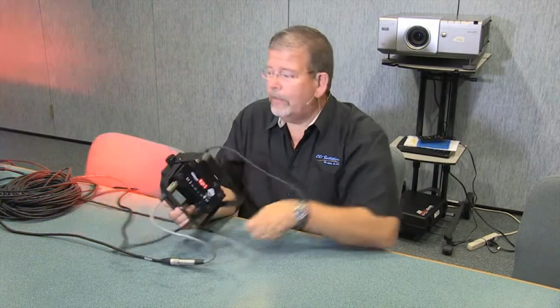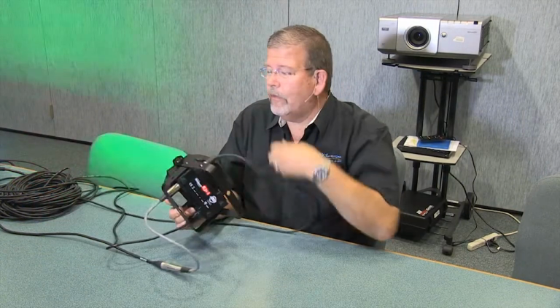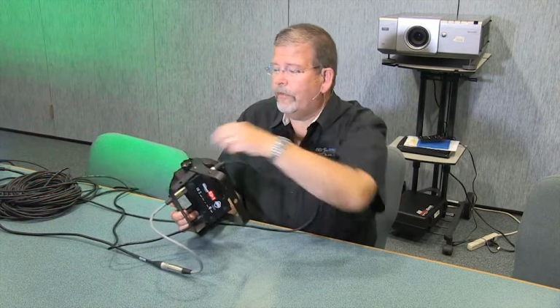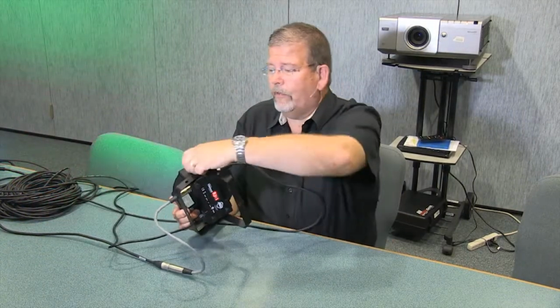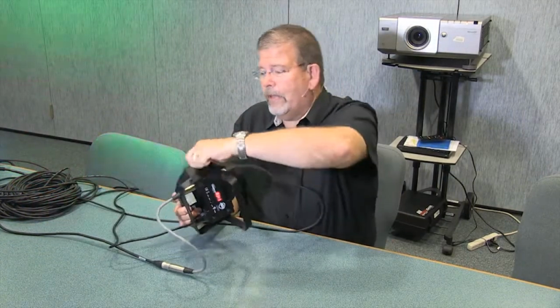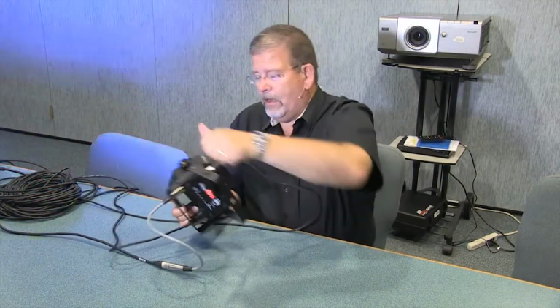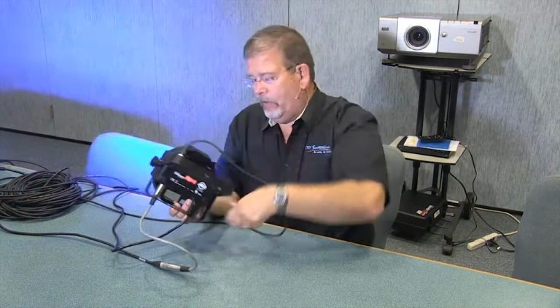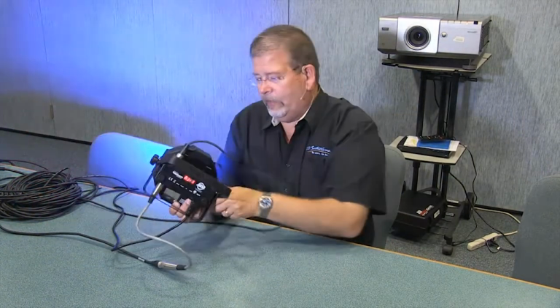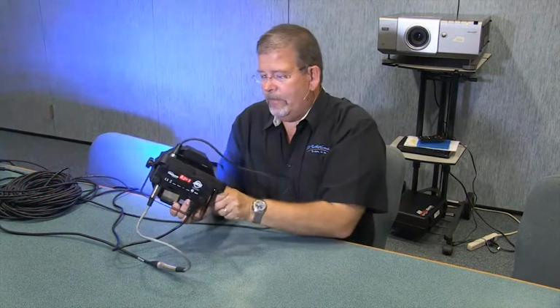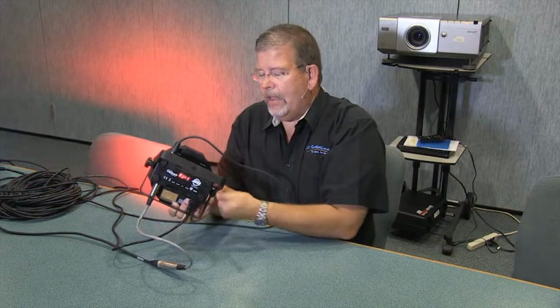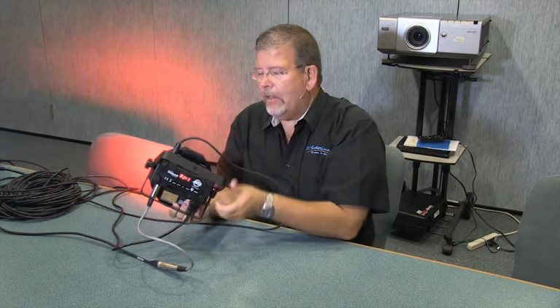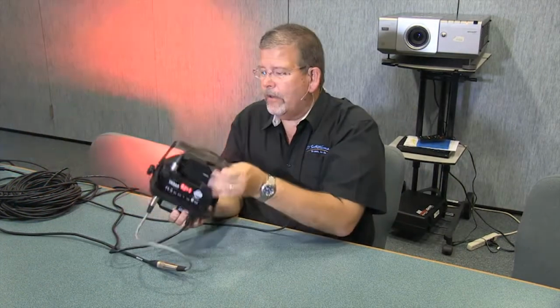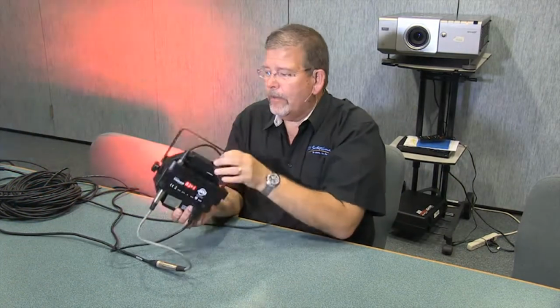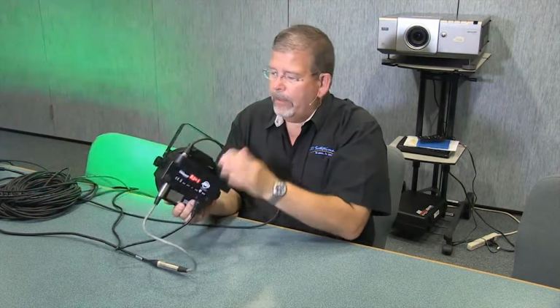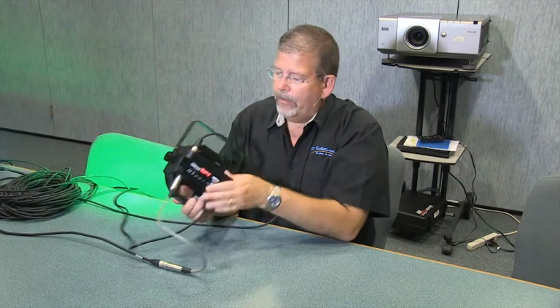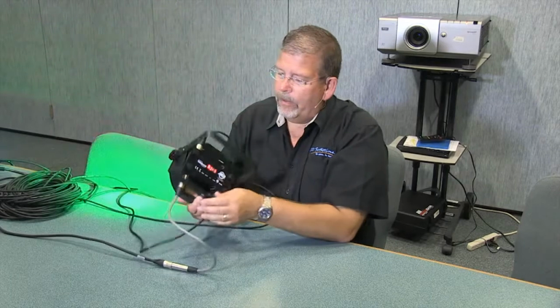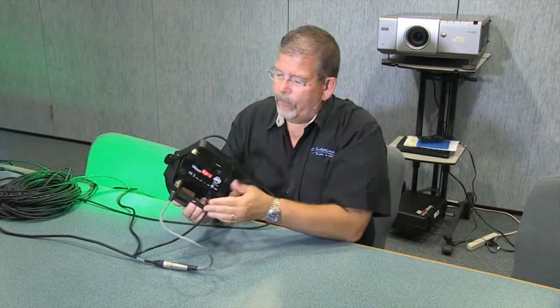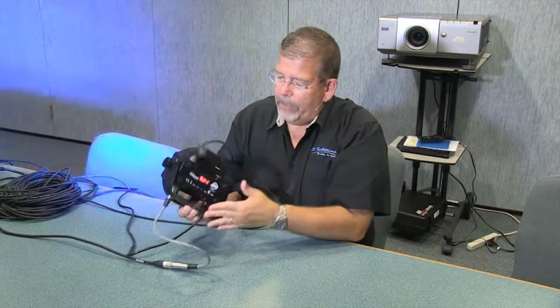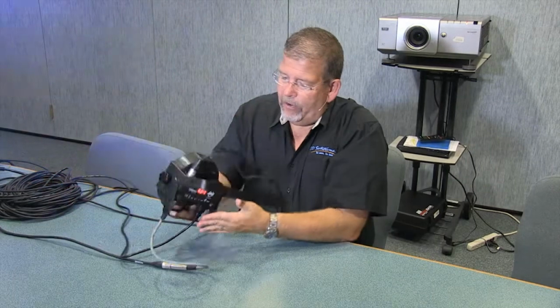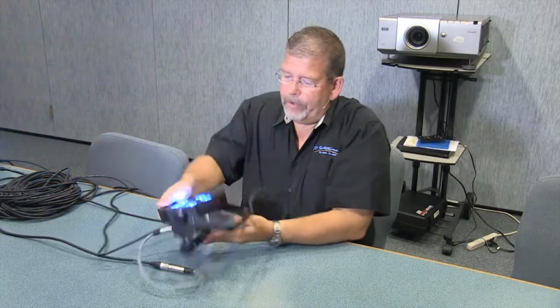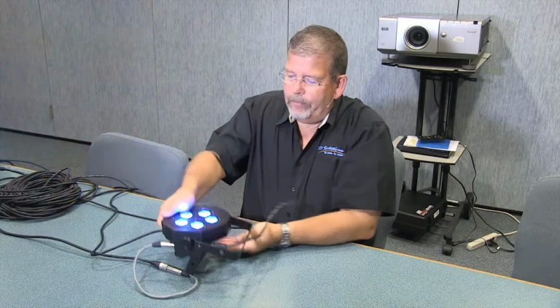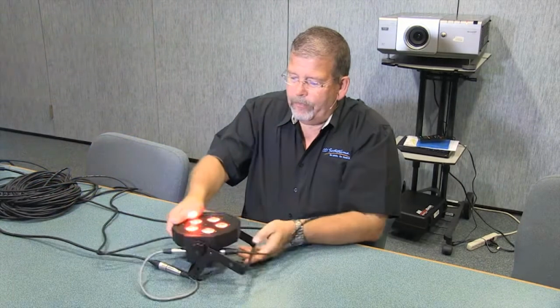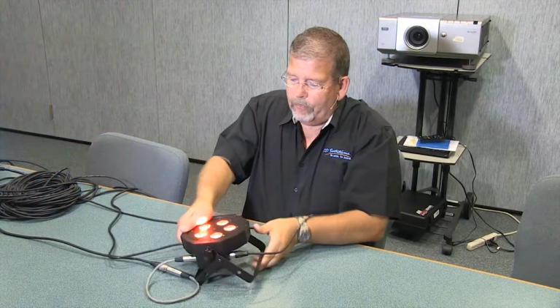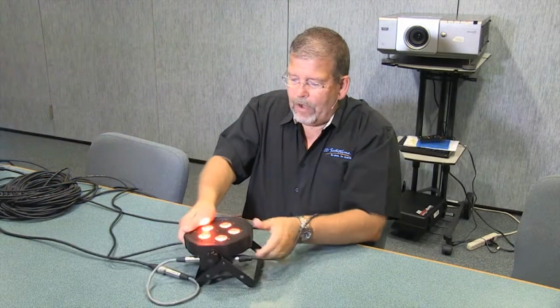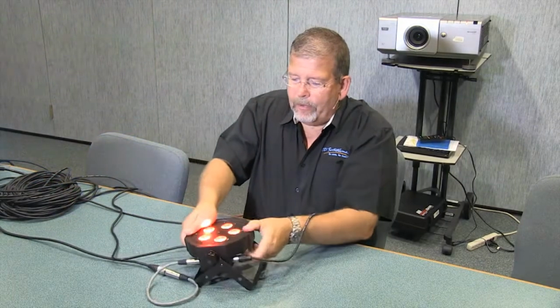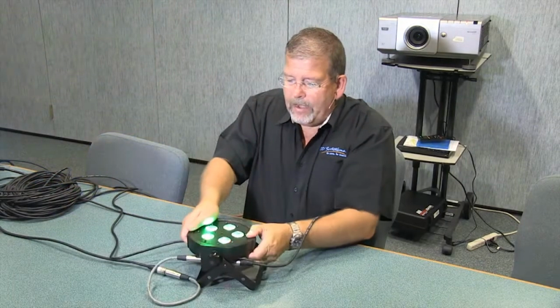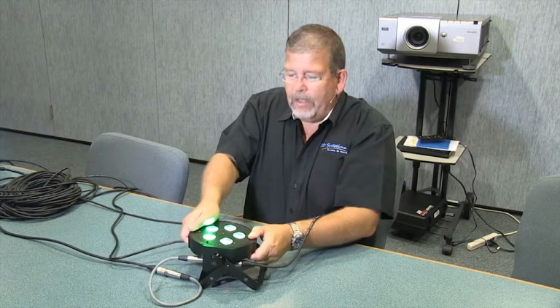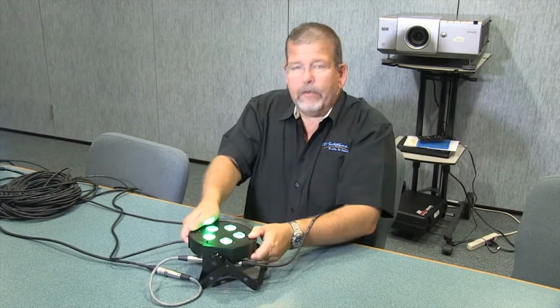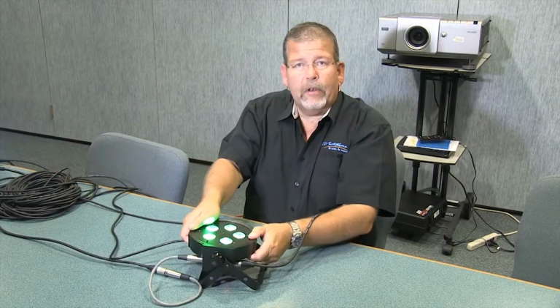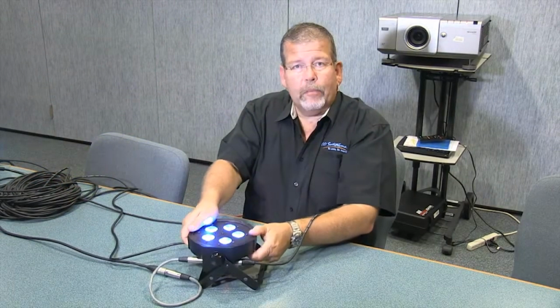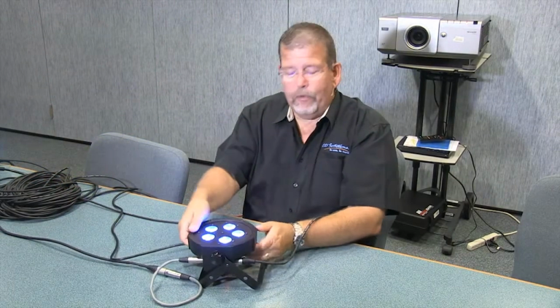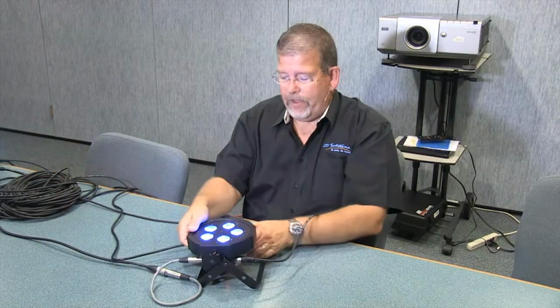If you just go ahead and loosen the bail here, you can fold that open and drop it right down in a very low profile.